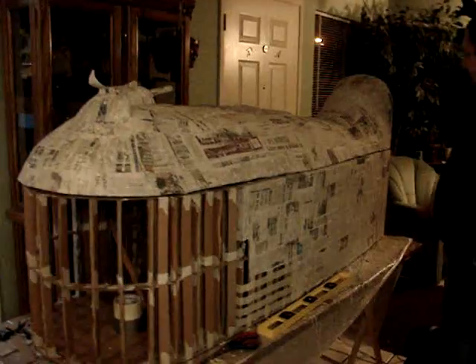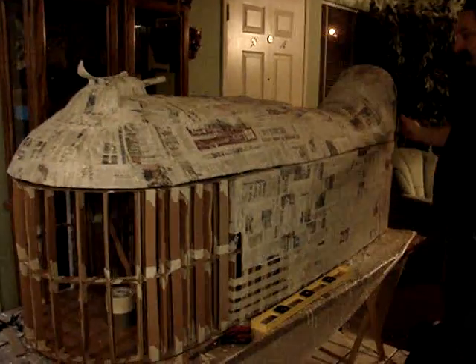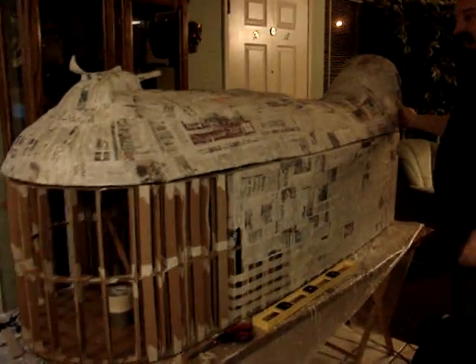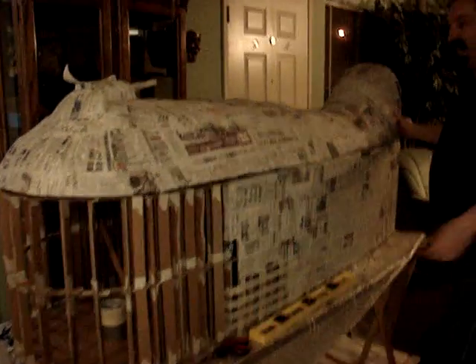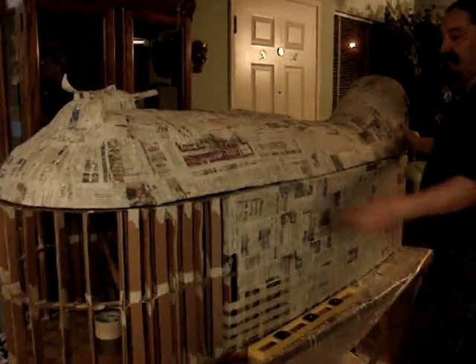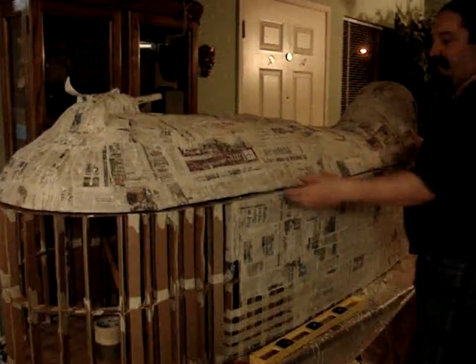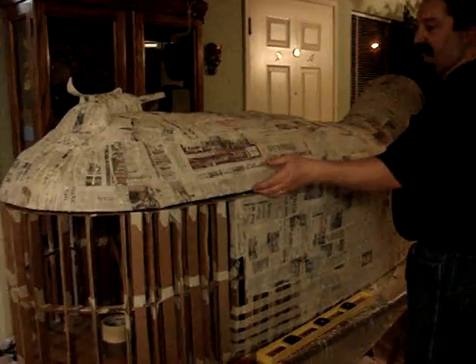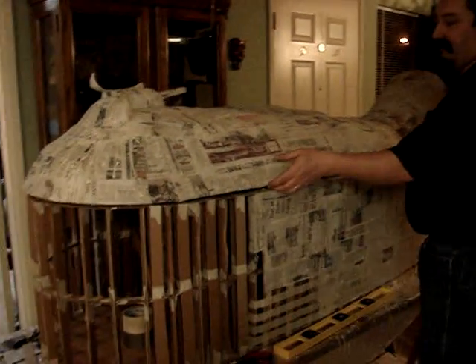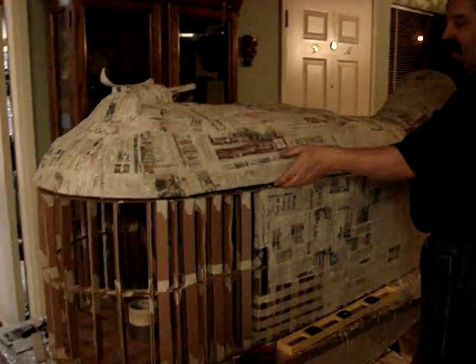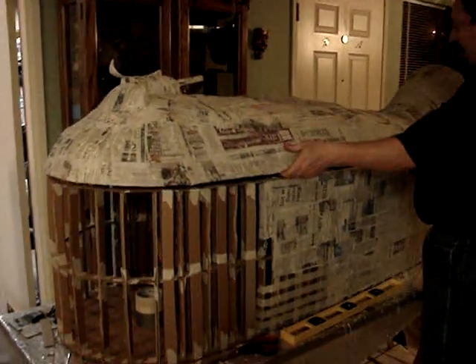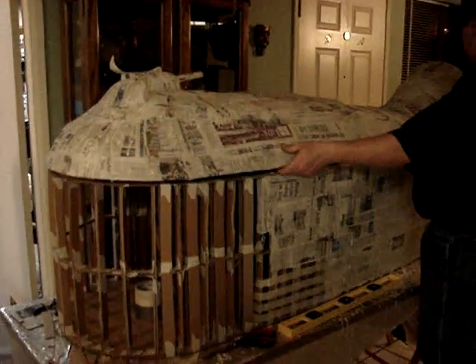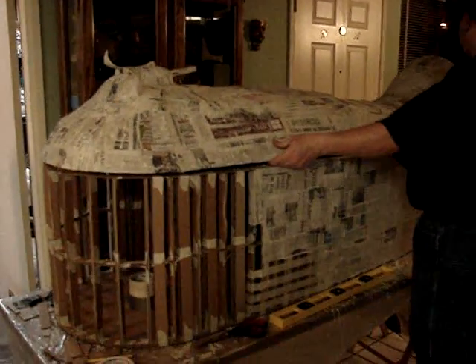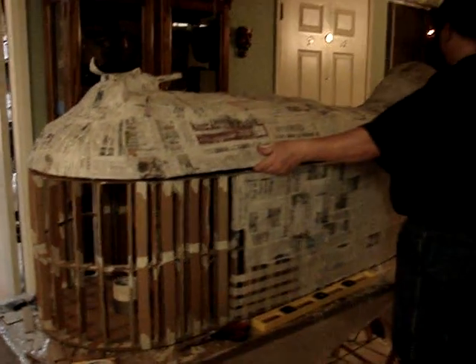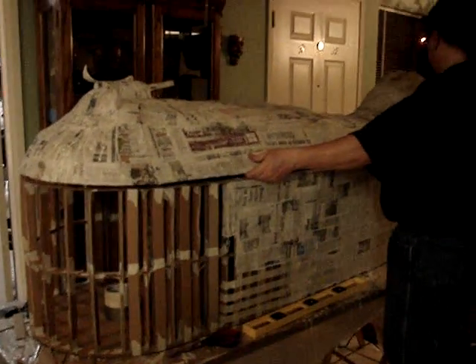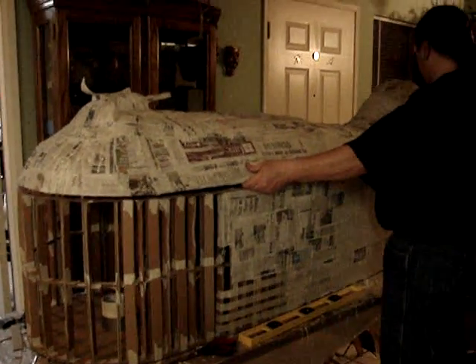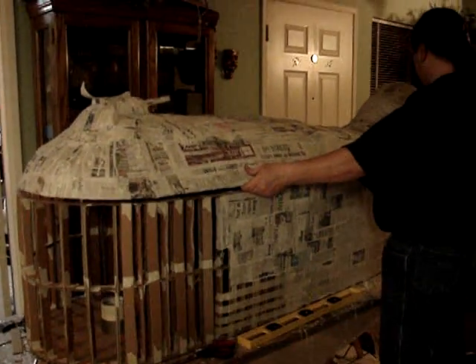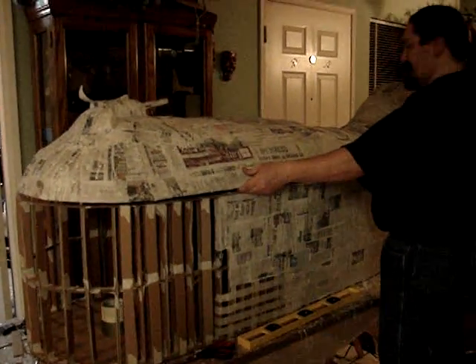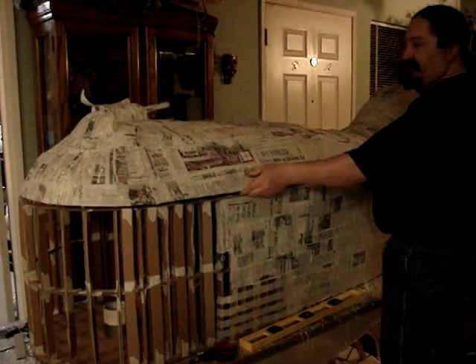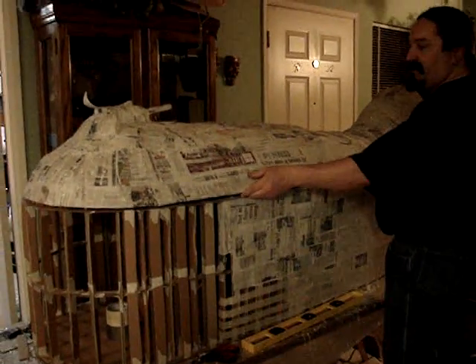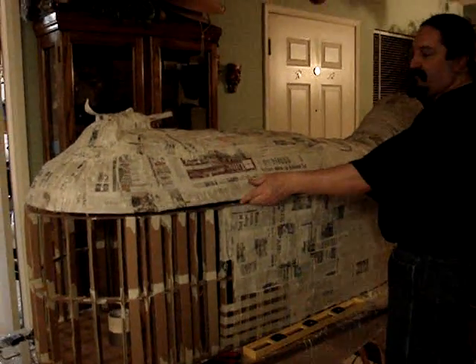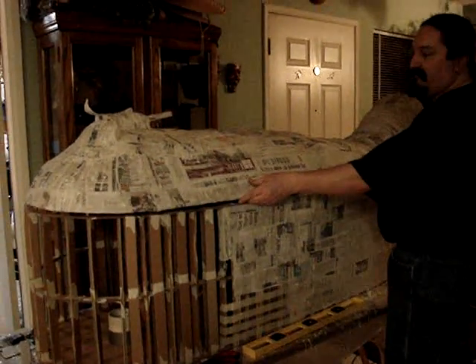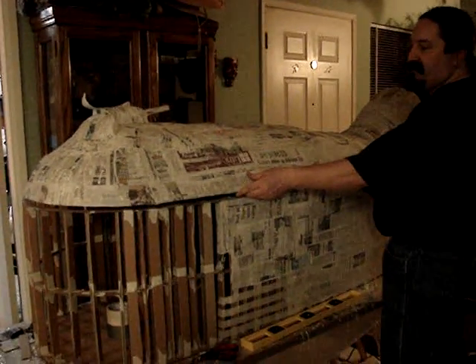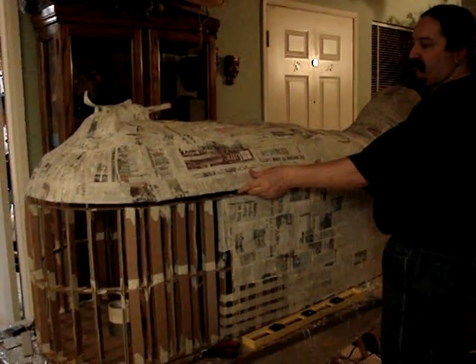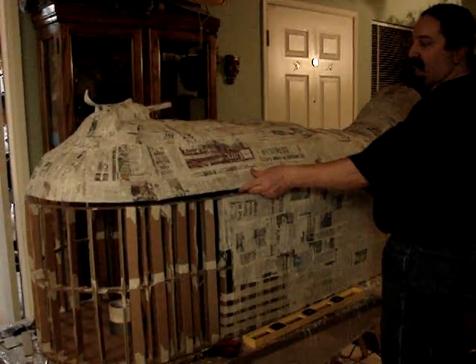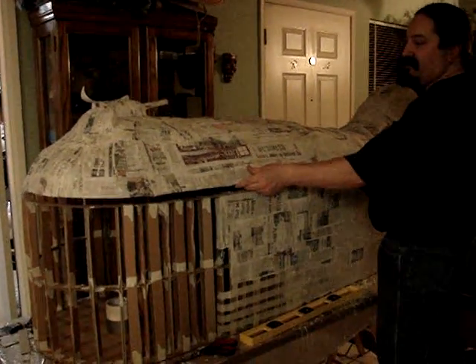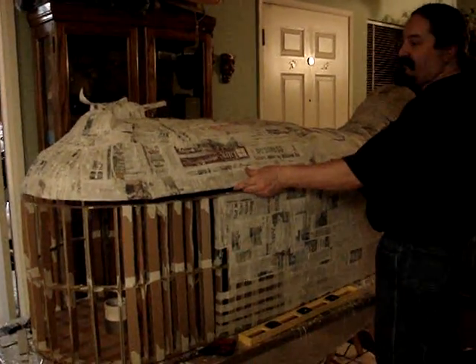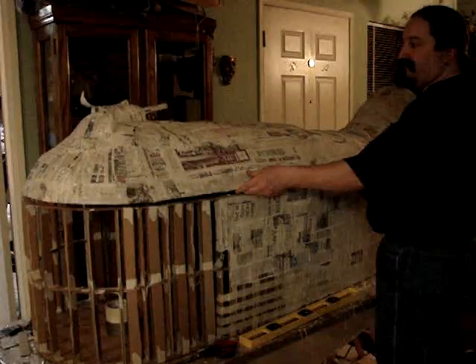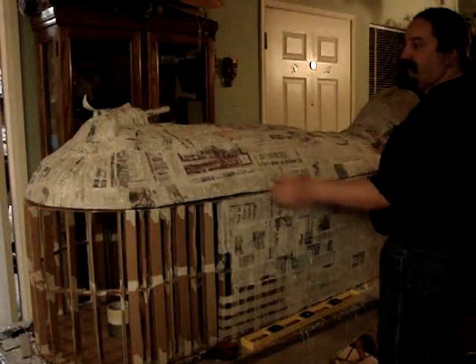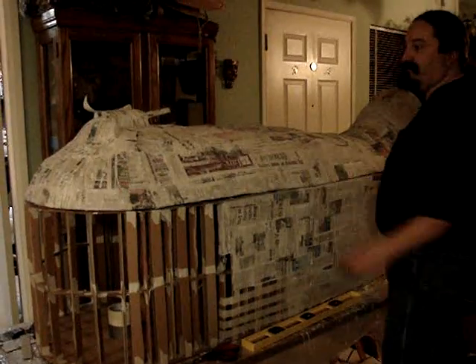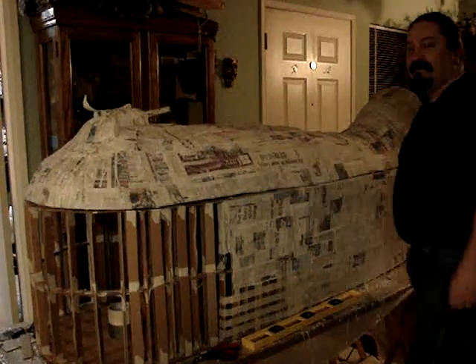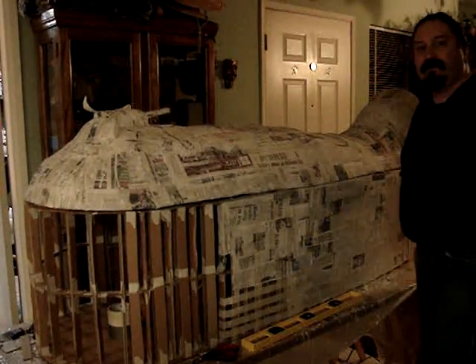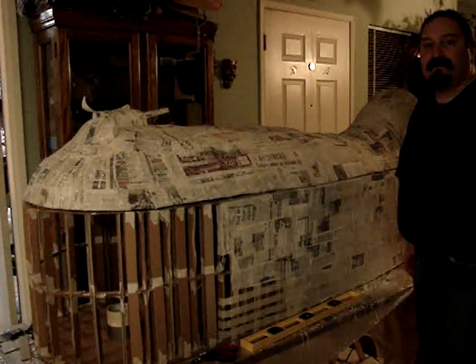That's the general idea — not quite up to Egyptian standards, but for Halloween, that's the same.